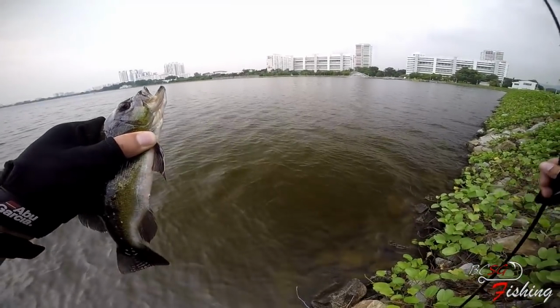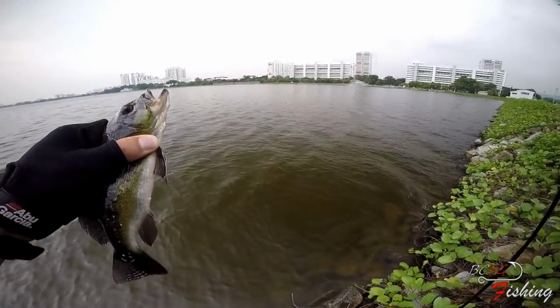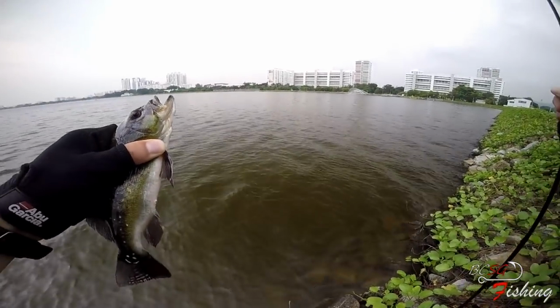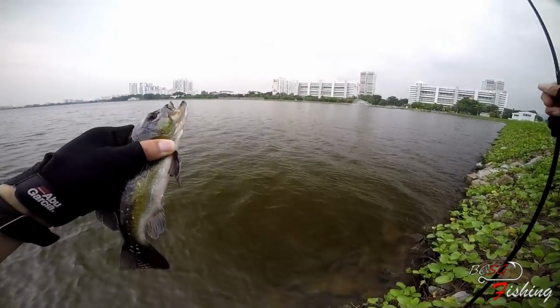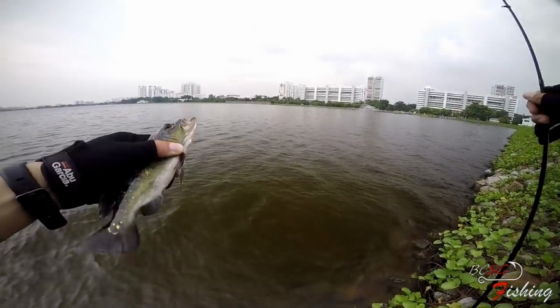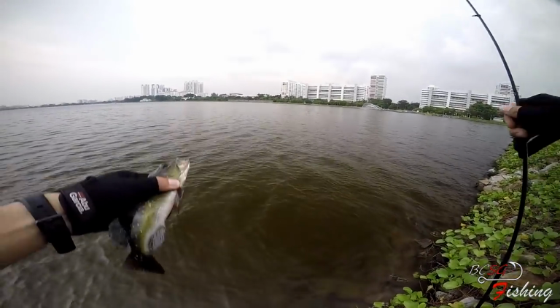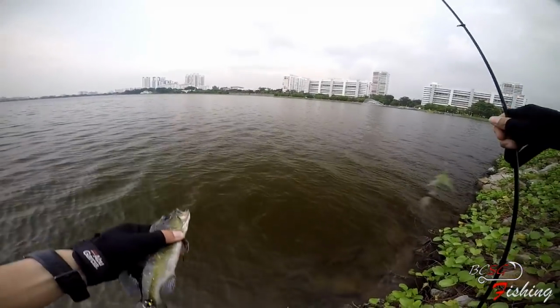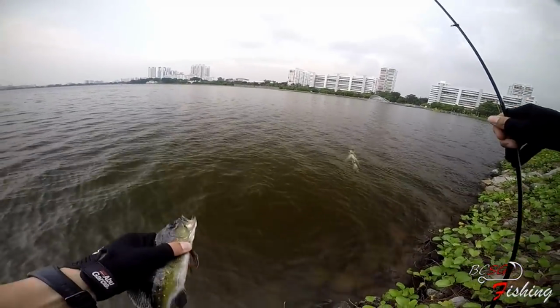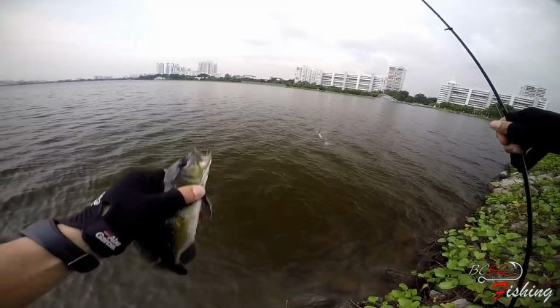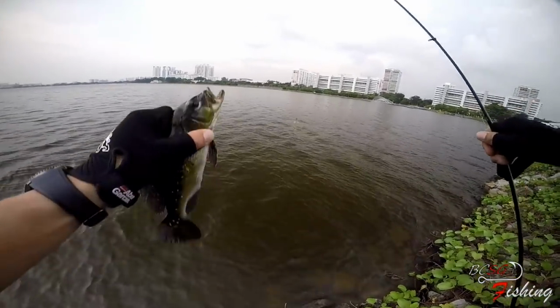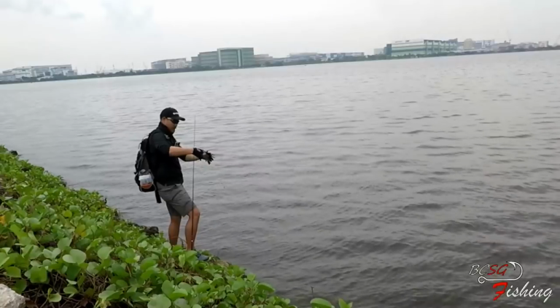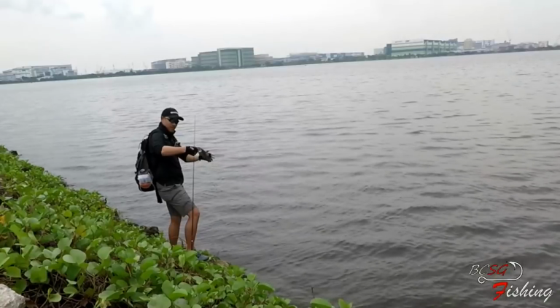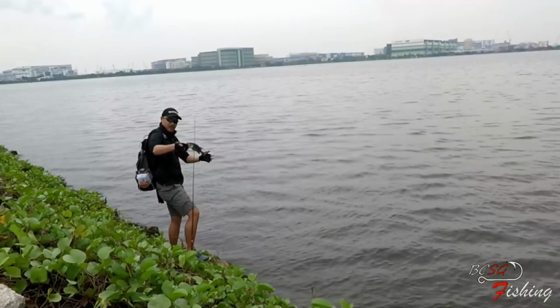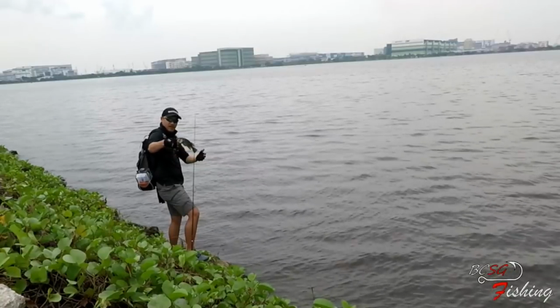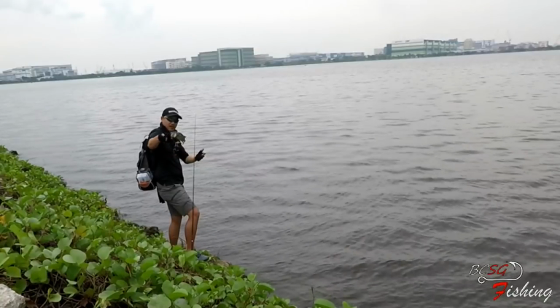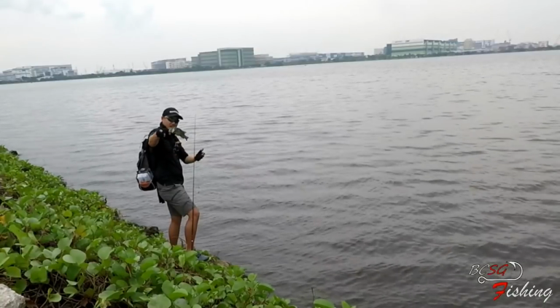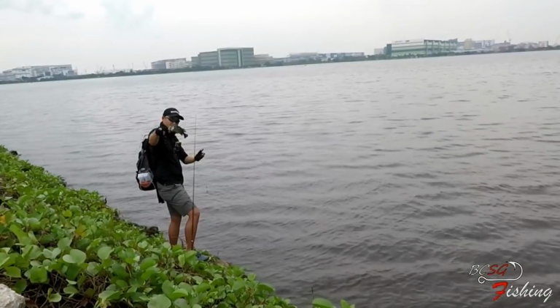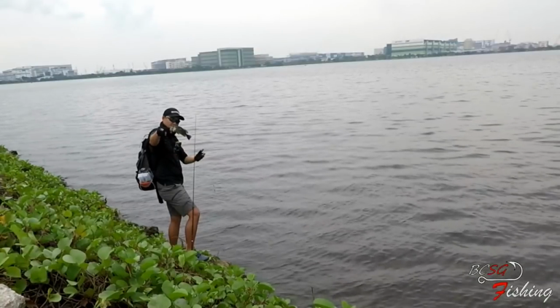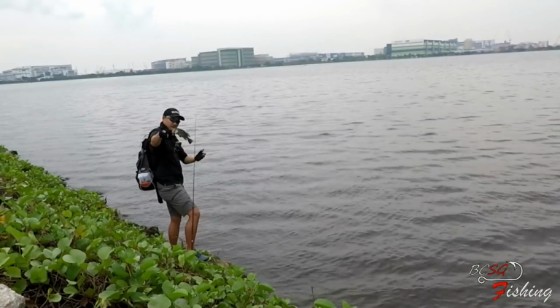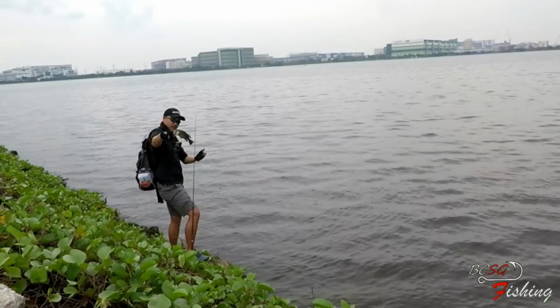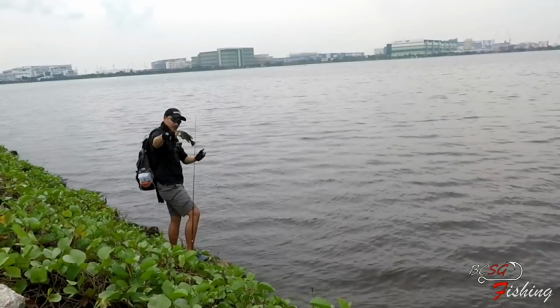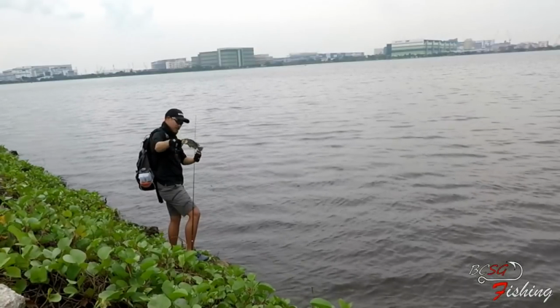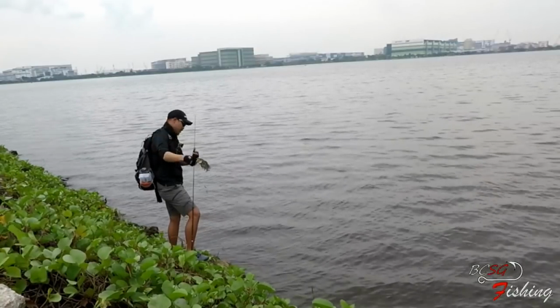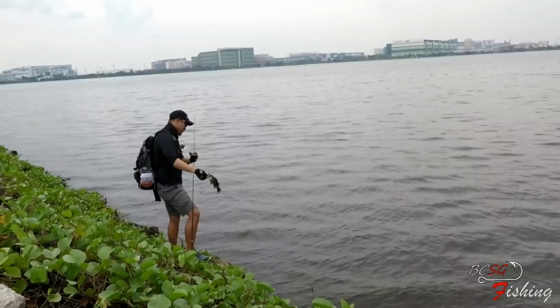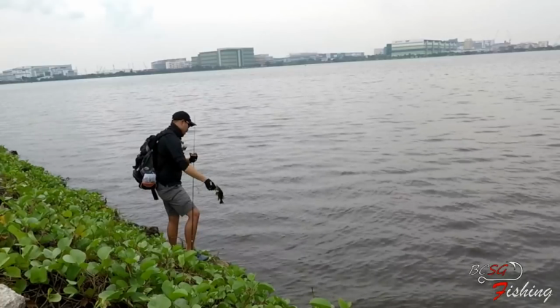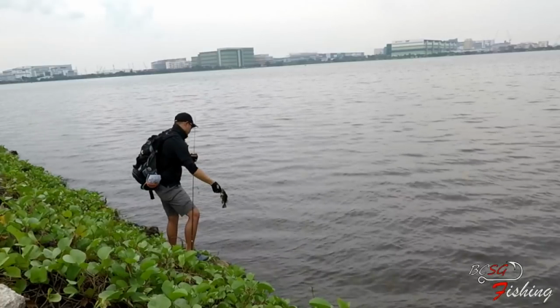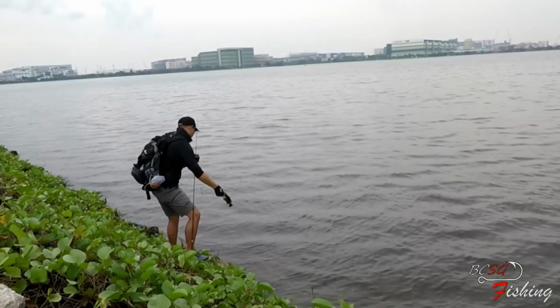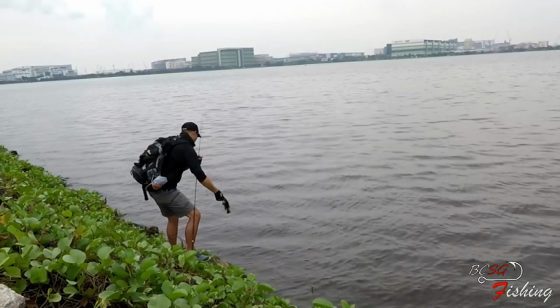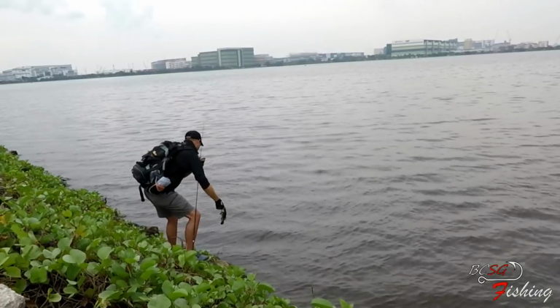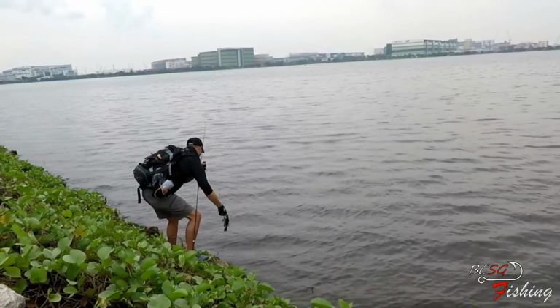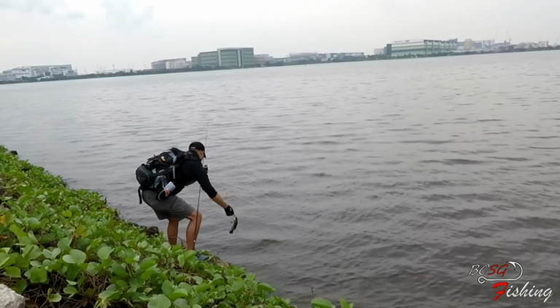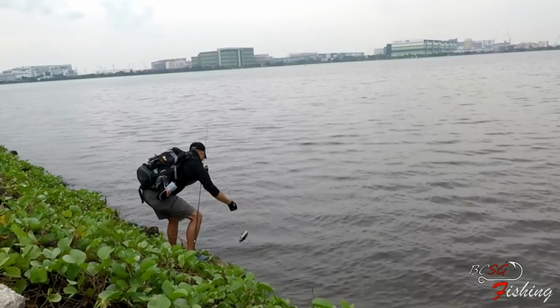Let me see if I can get that for the camera — switch of the day, and there we go.